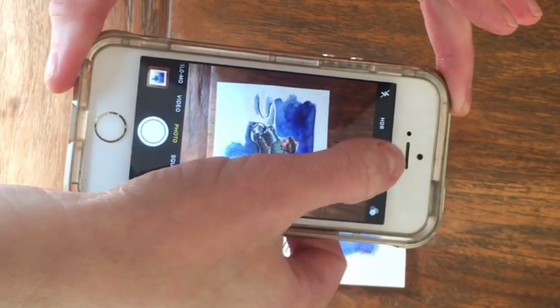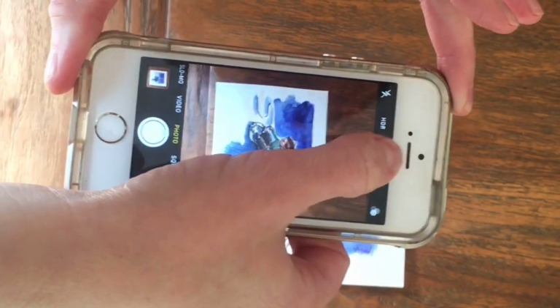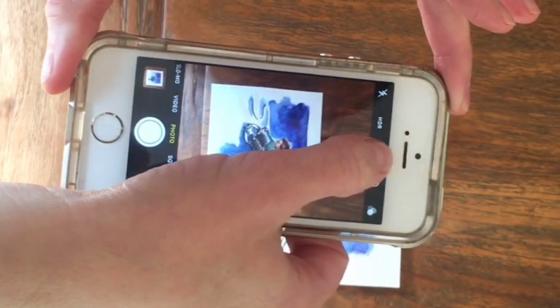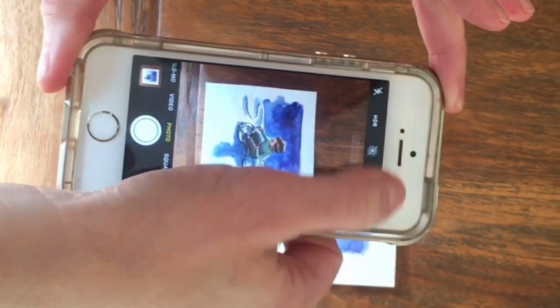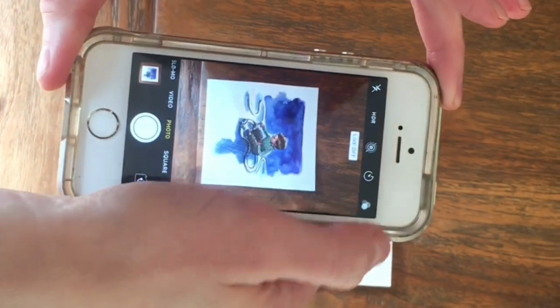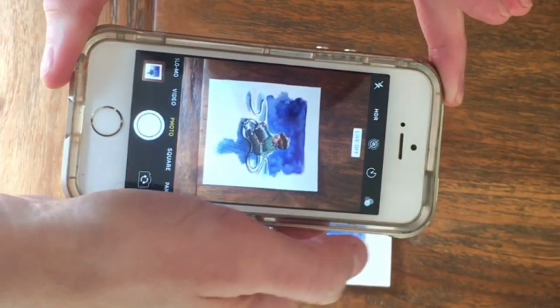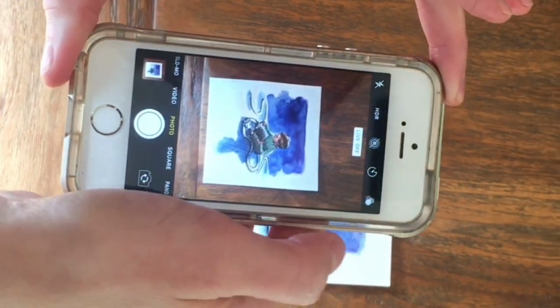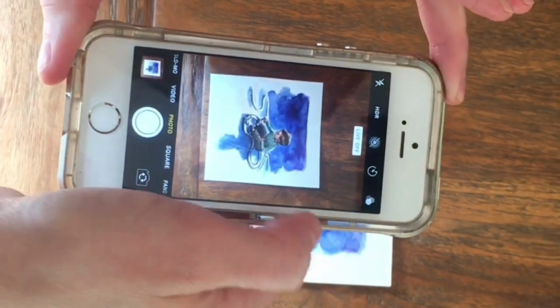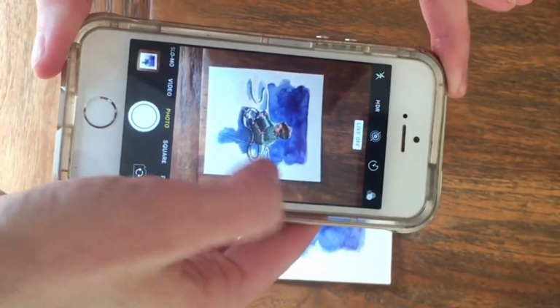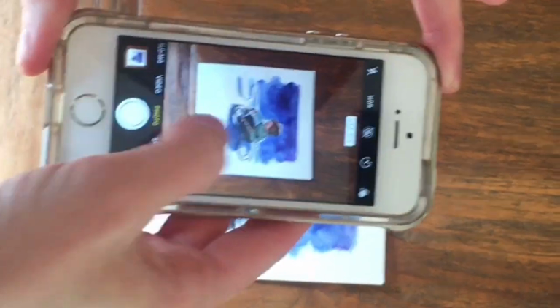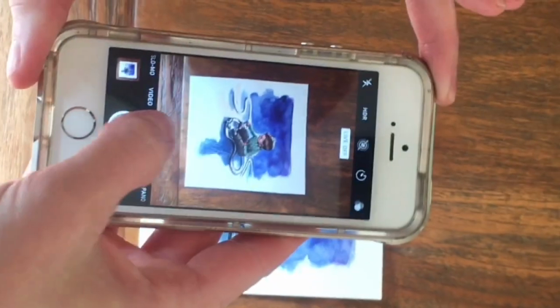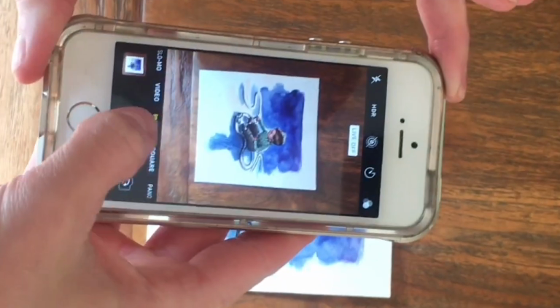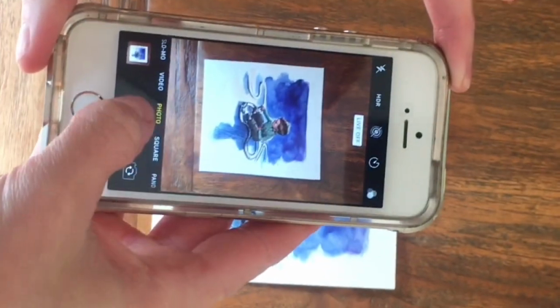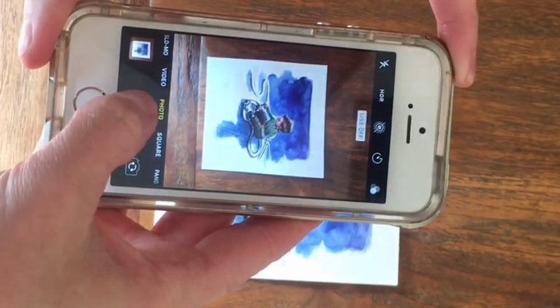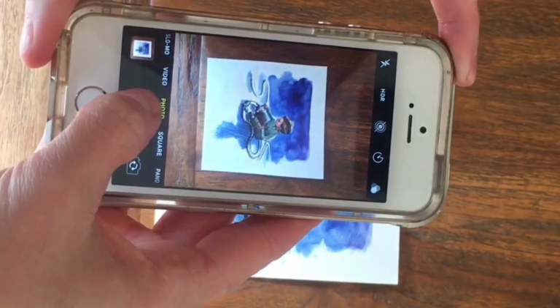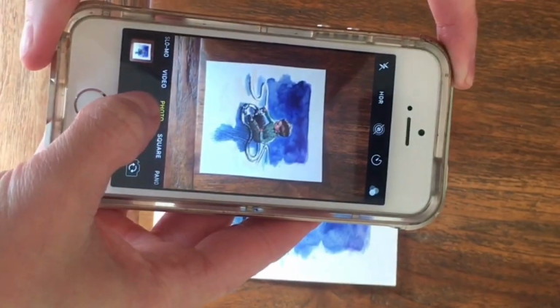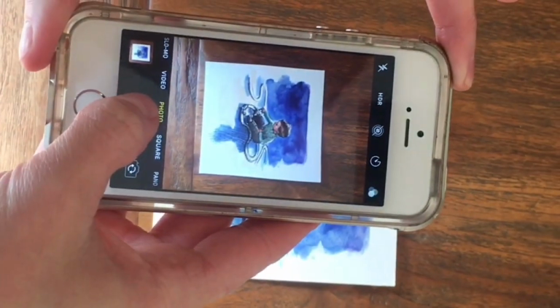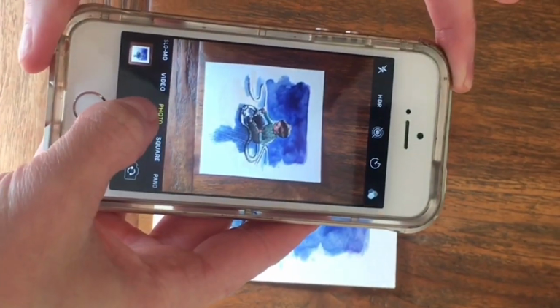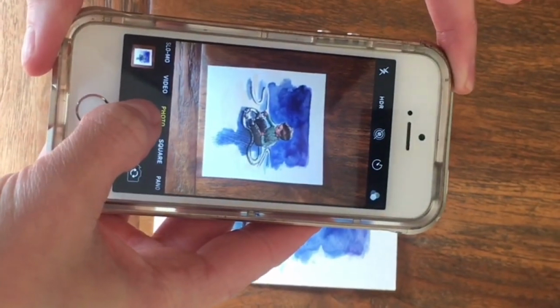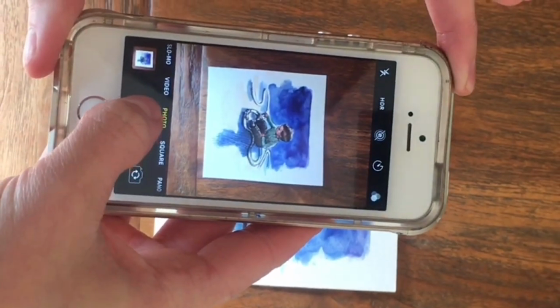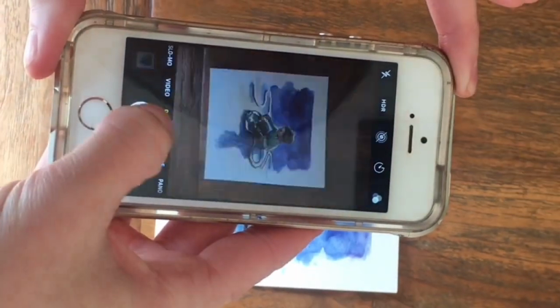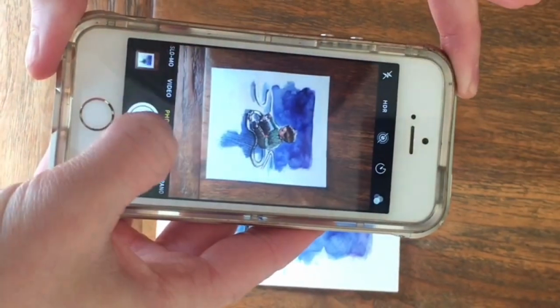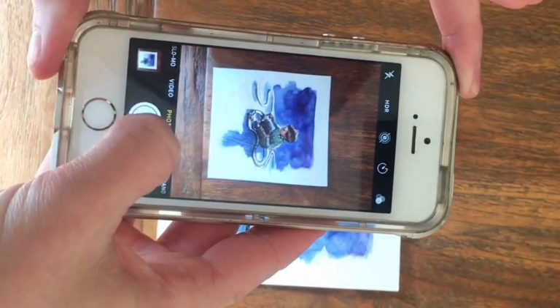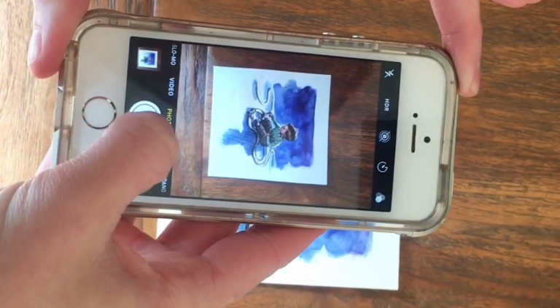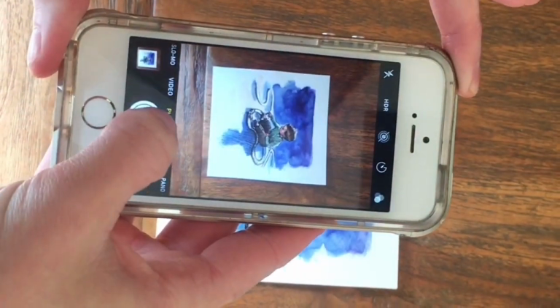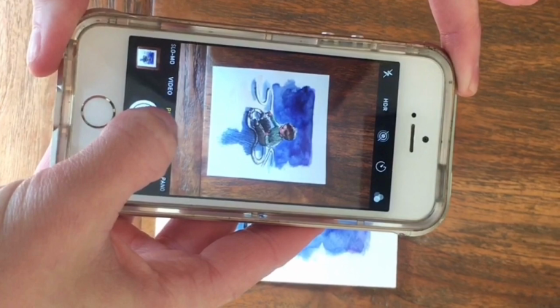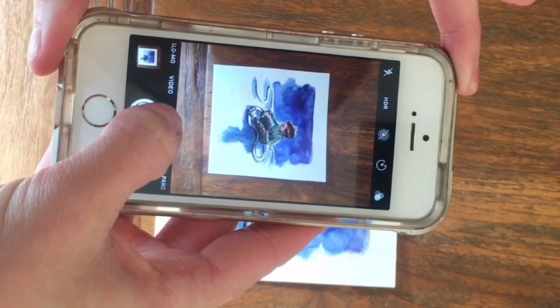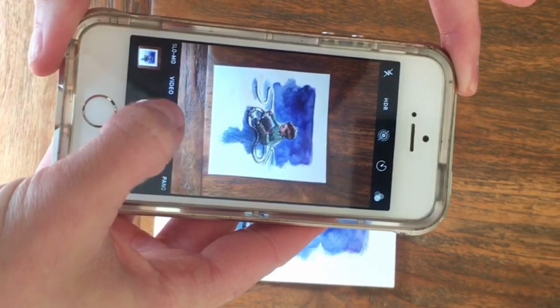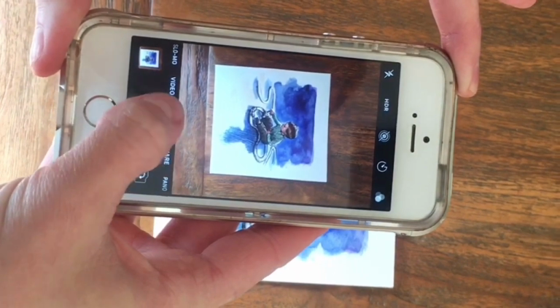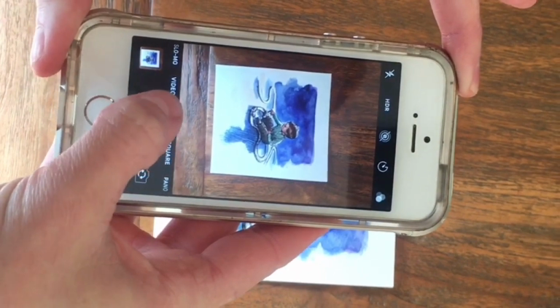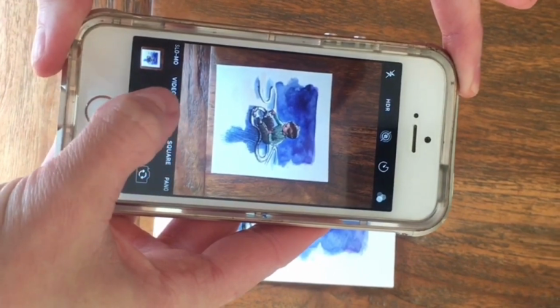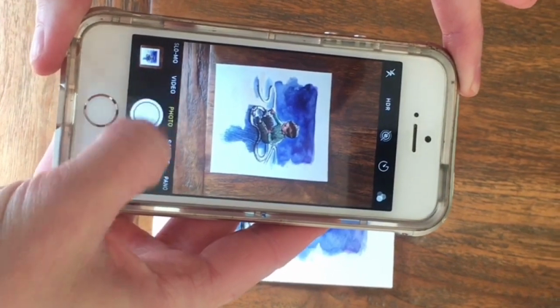Turn off the live photo function. This makes a file type that you can't open on school computers.